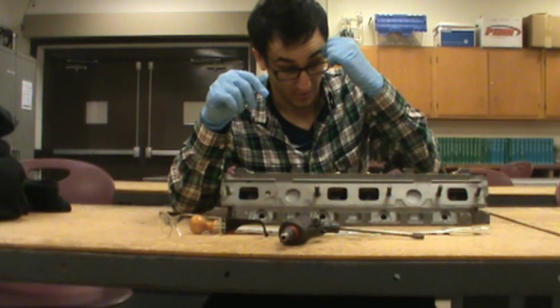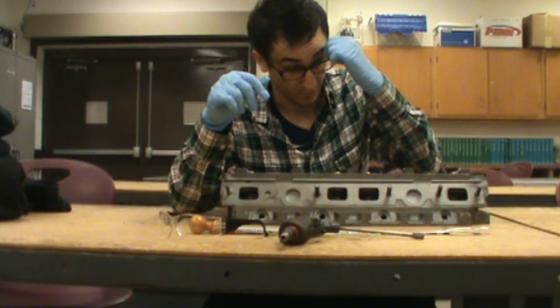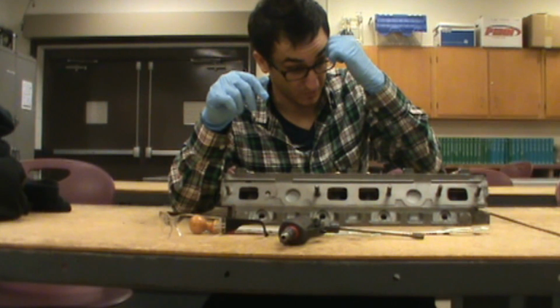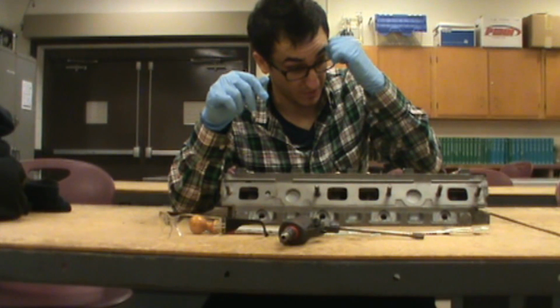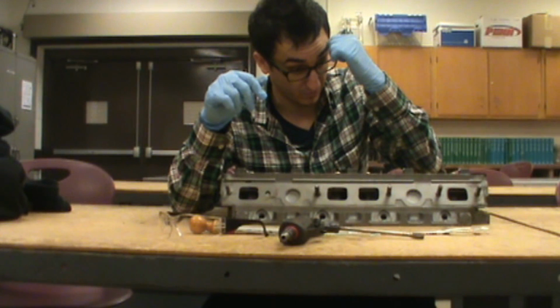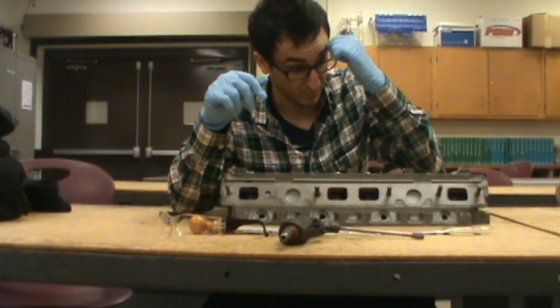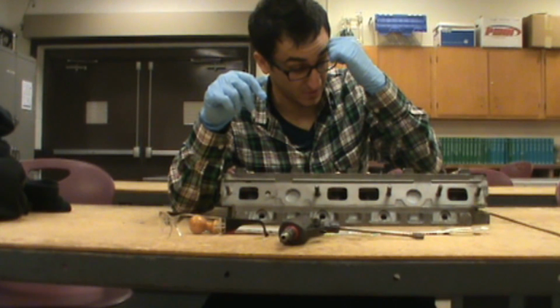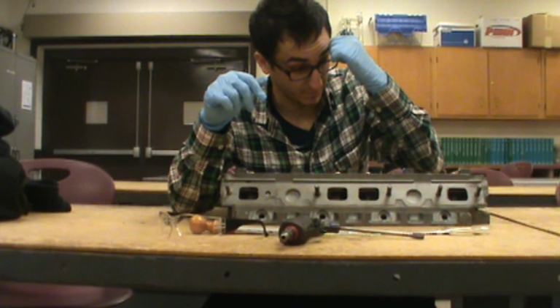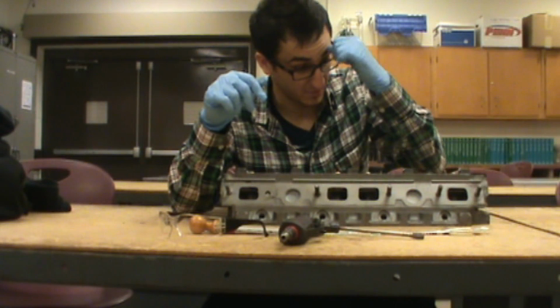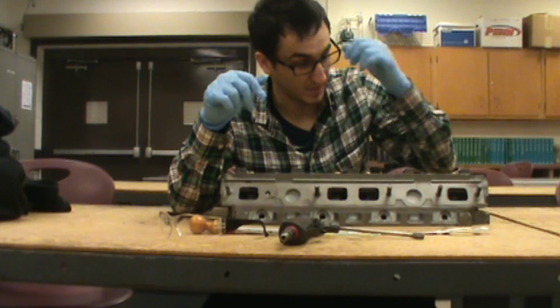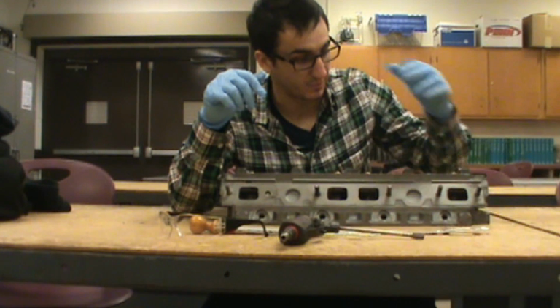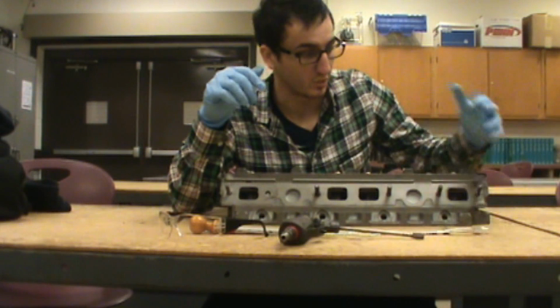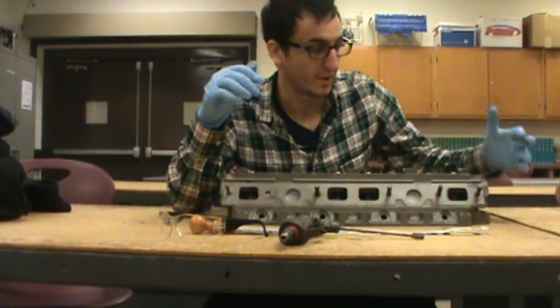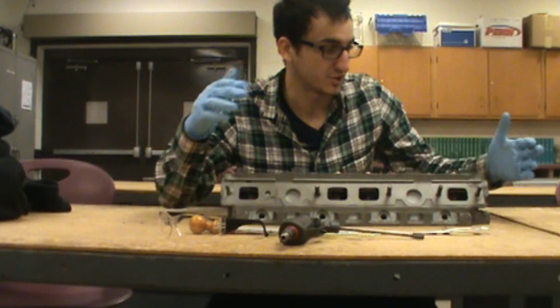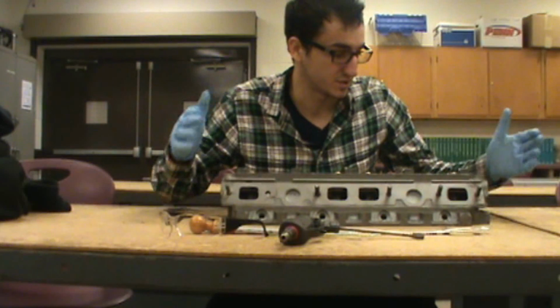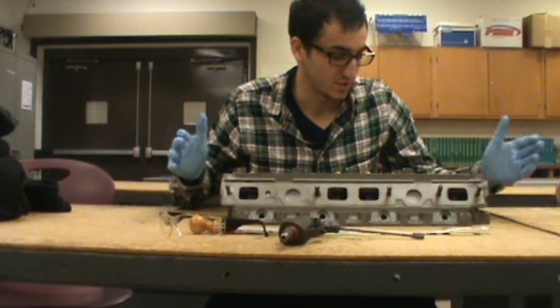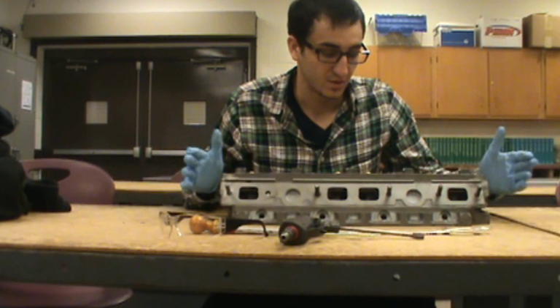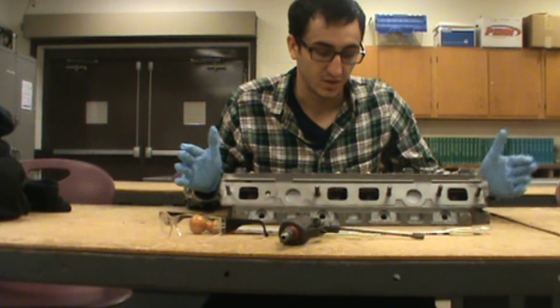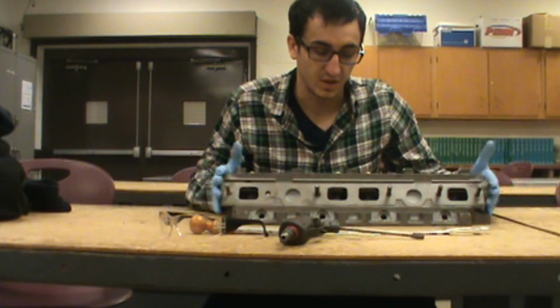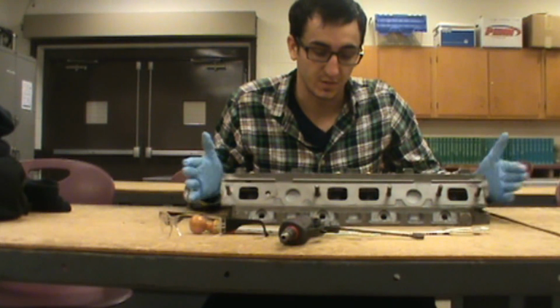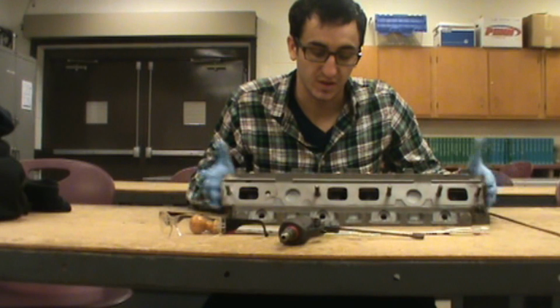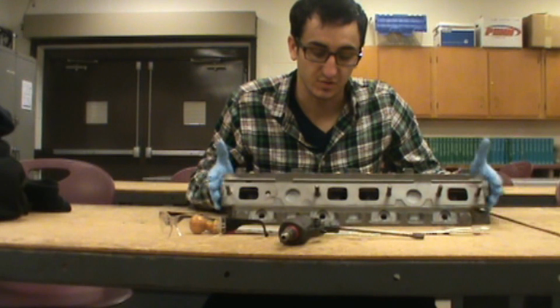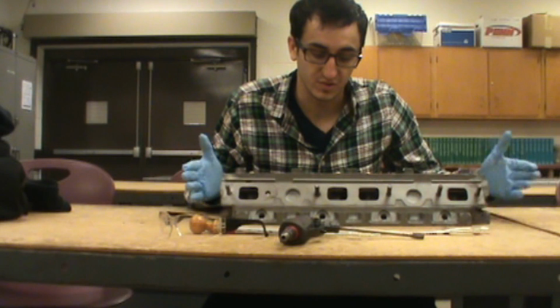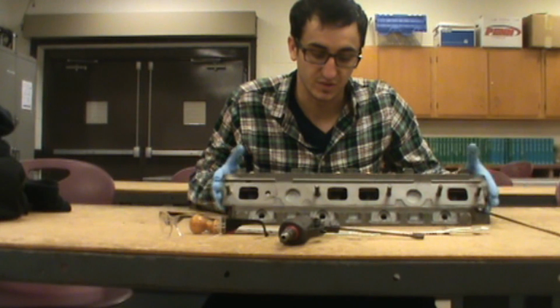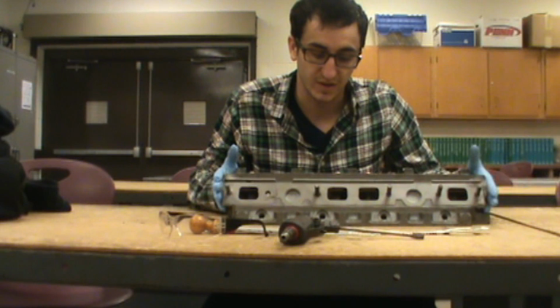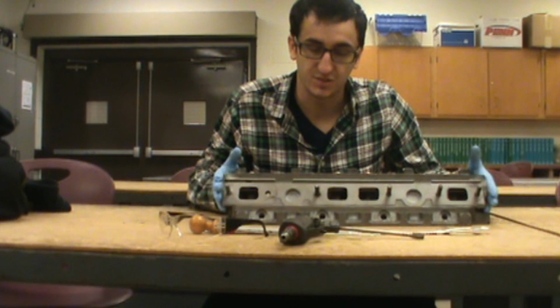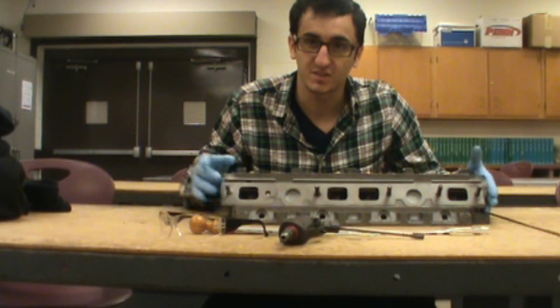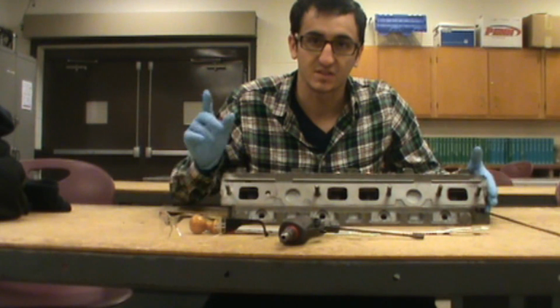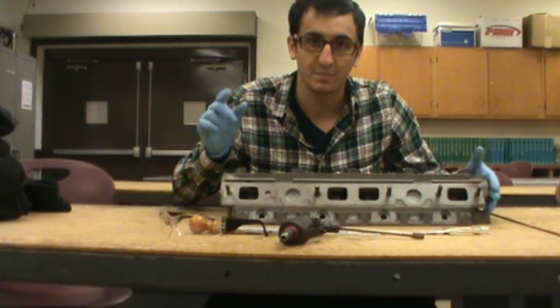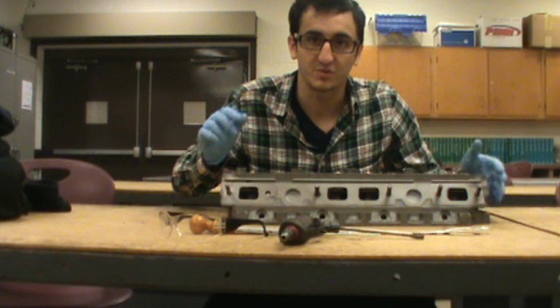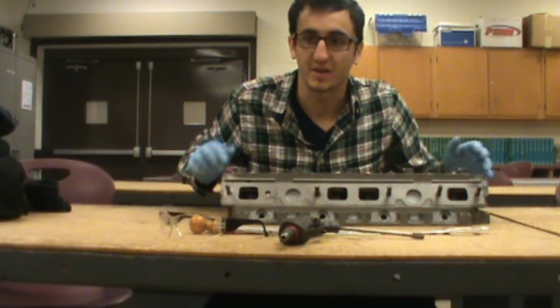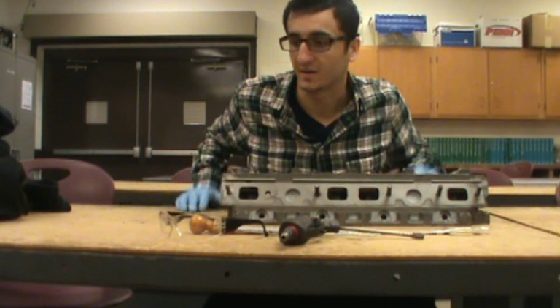So we'll take you through the steps on how to port match and make your cylinder head just that much better.